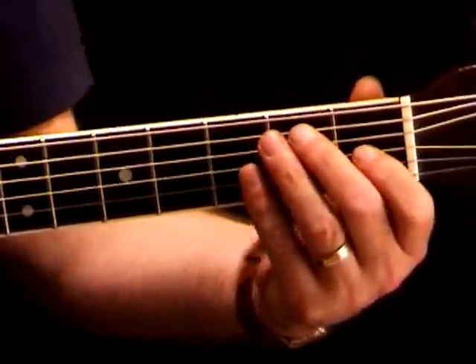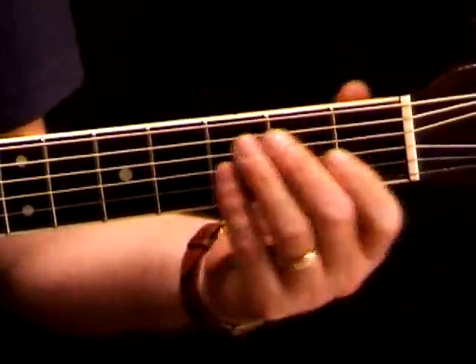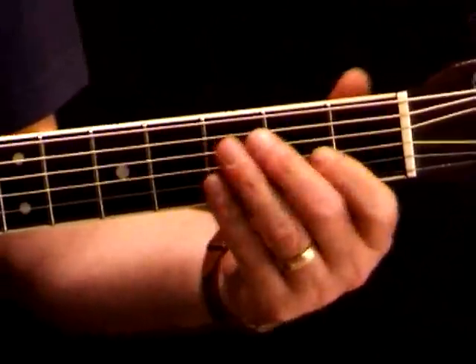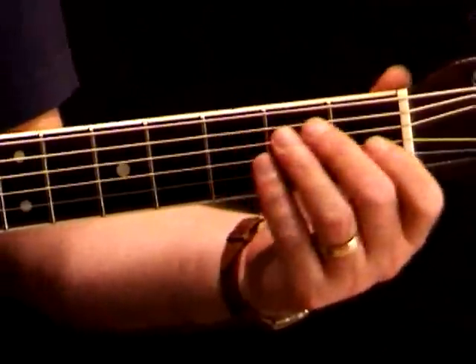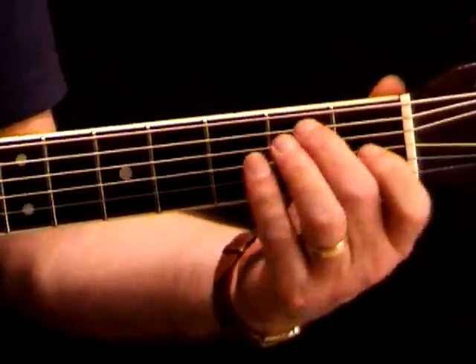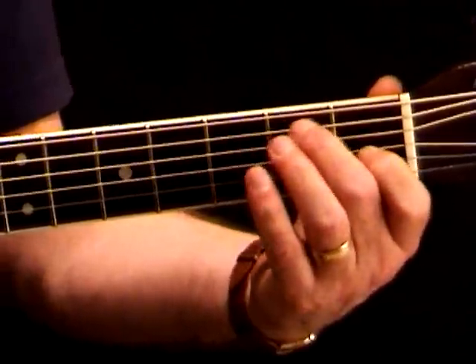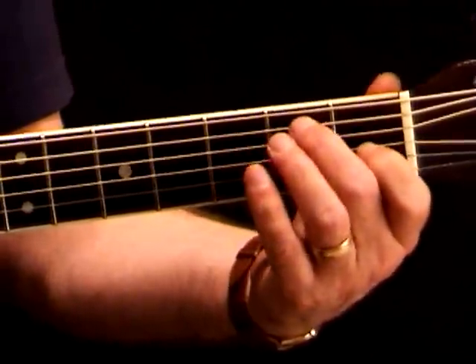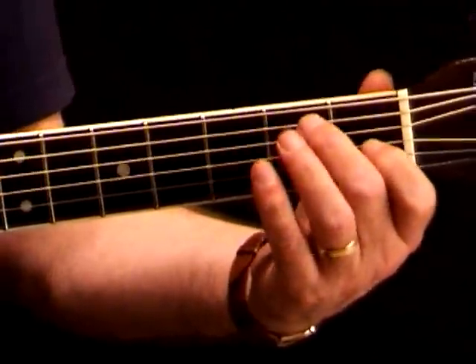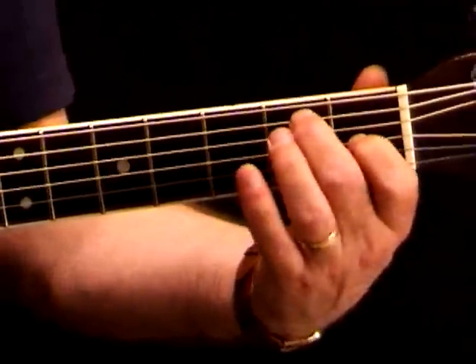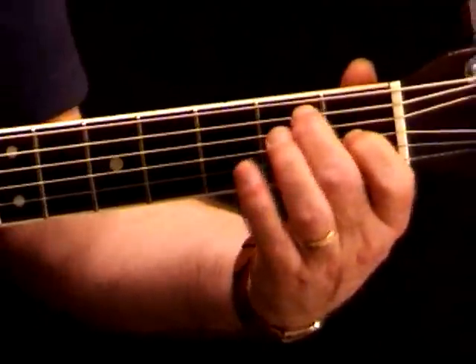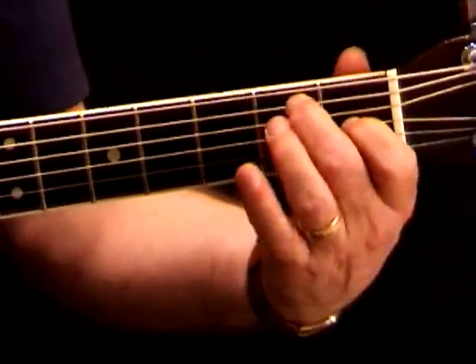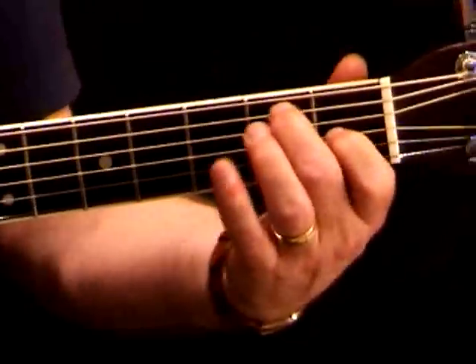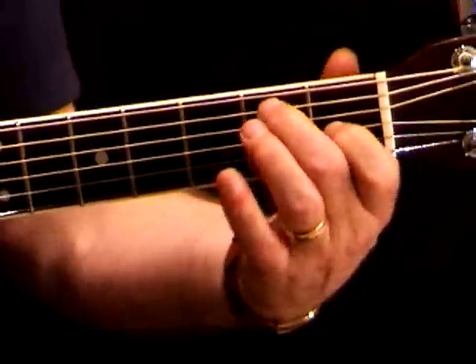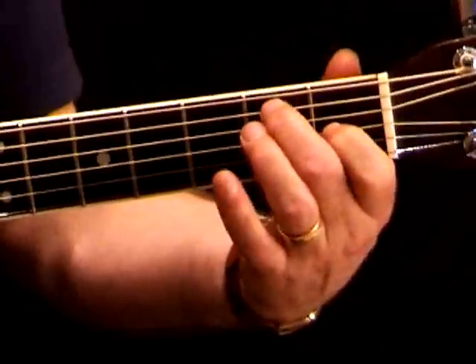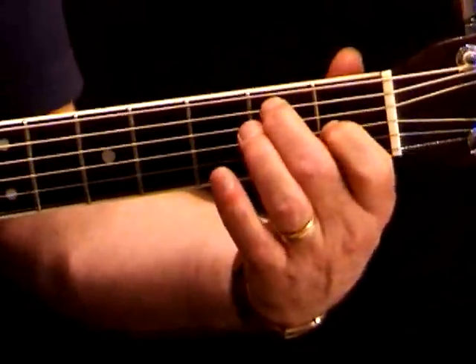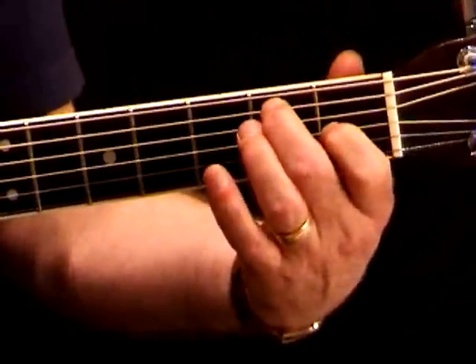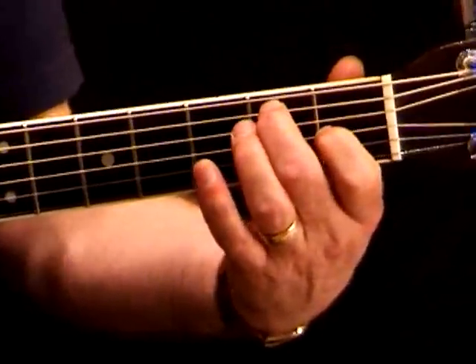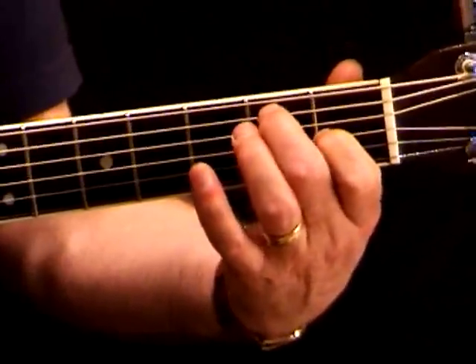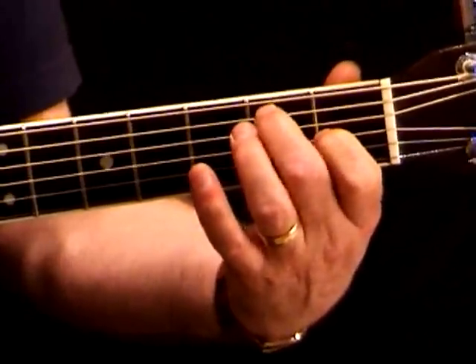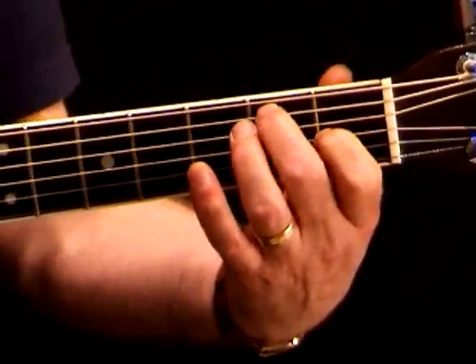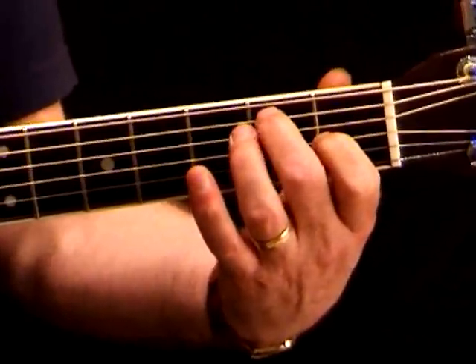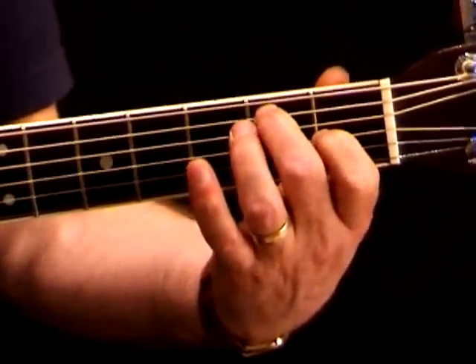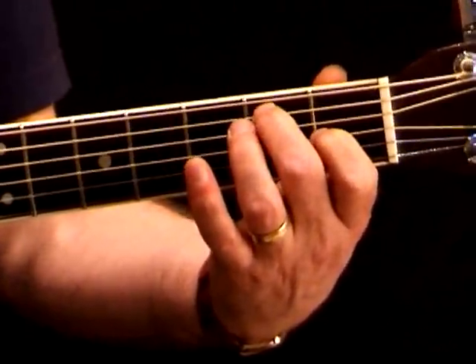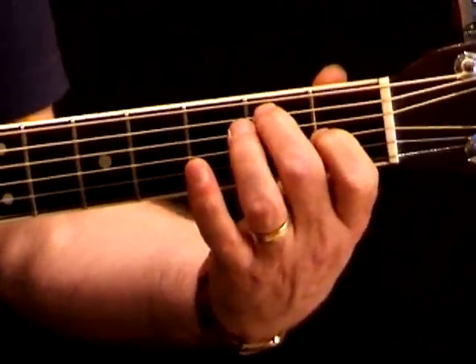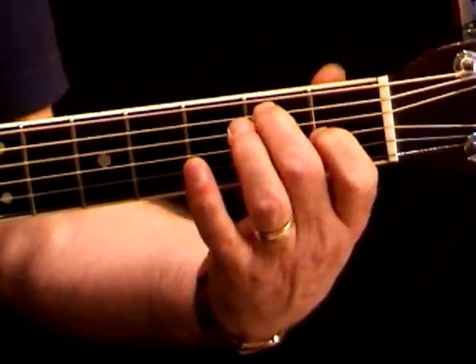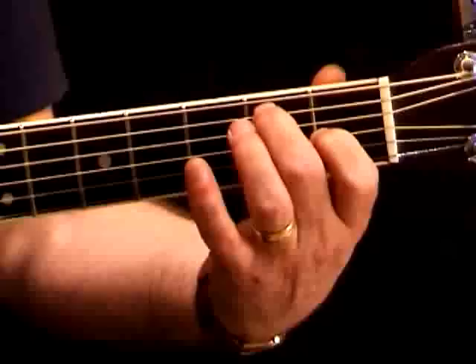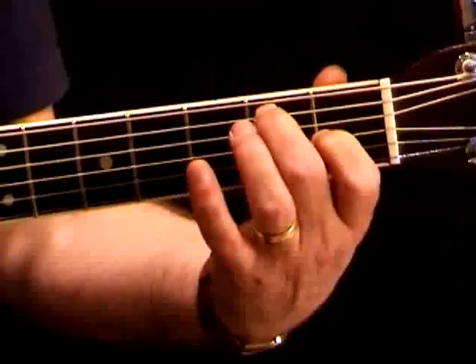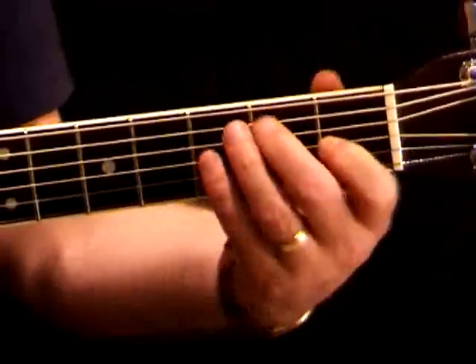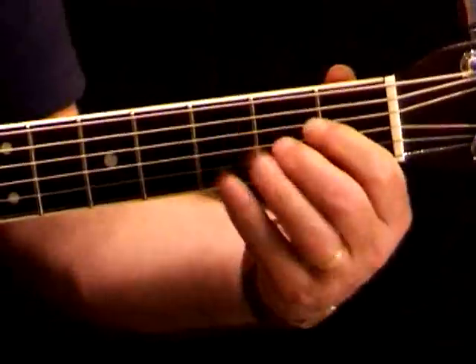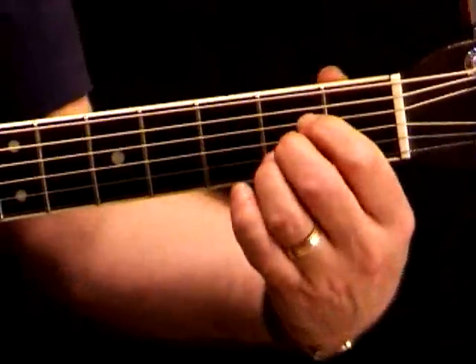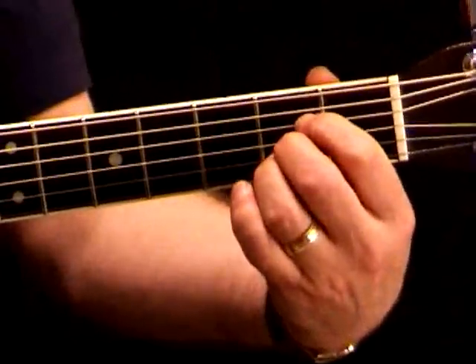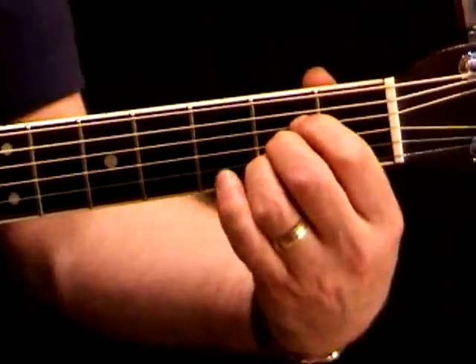Pay special attention to the E7 because we're going to be using that one quite a lot in our blues — and of course the A as well.